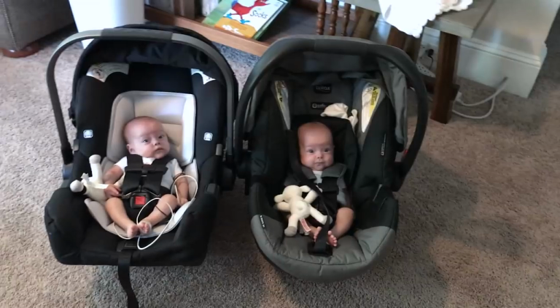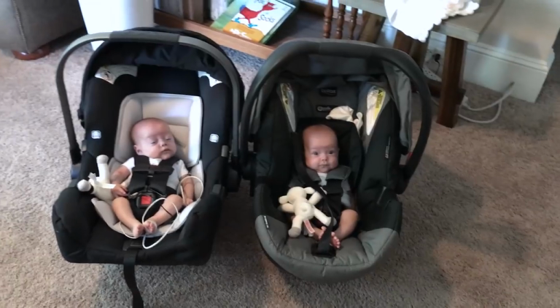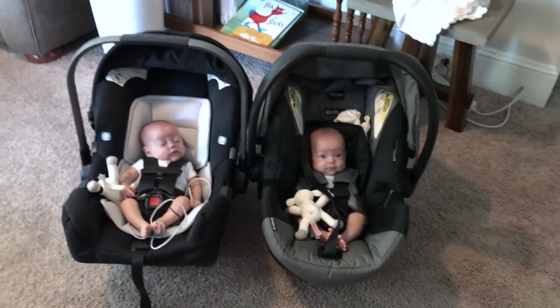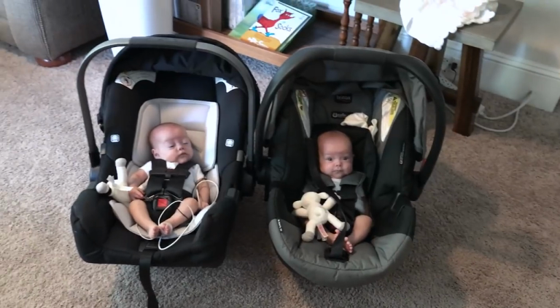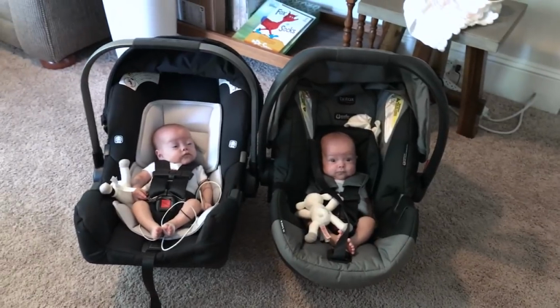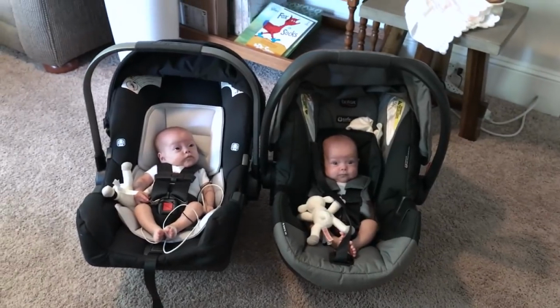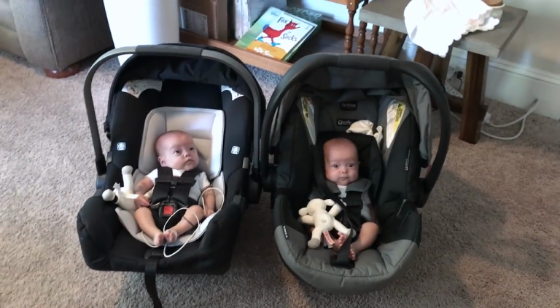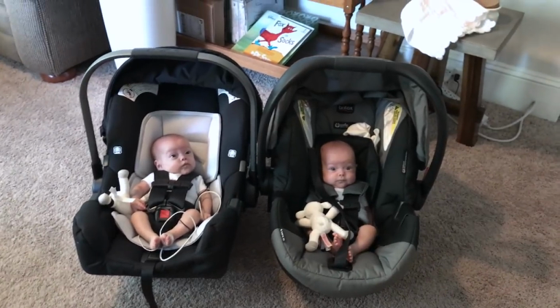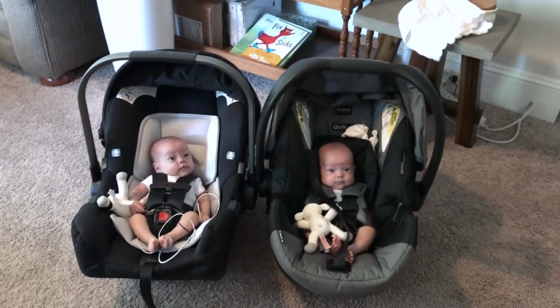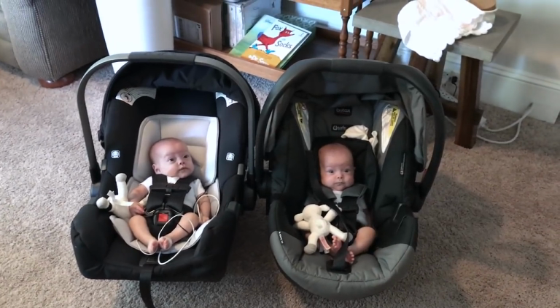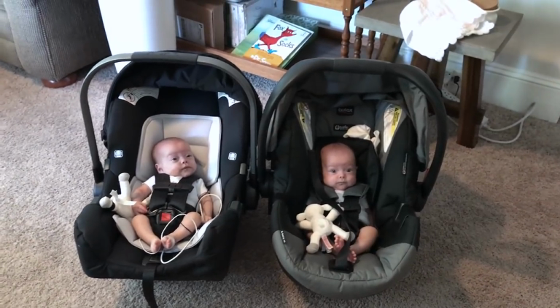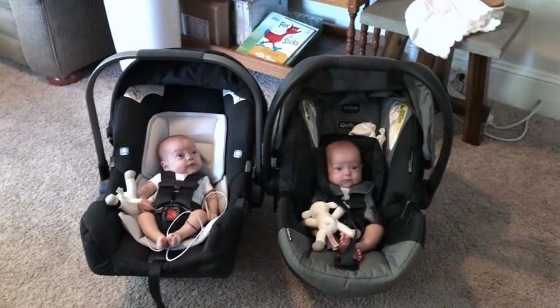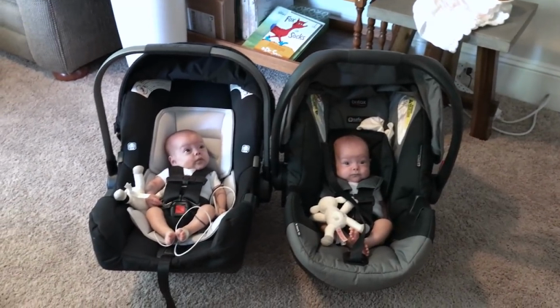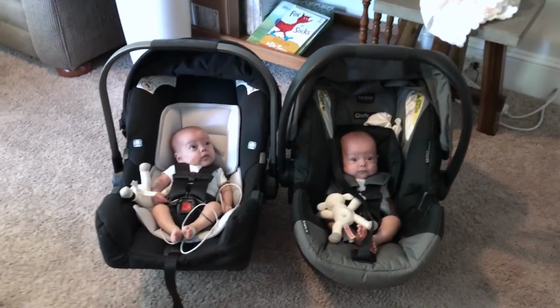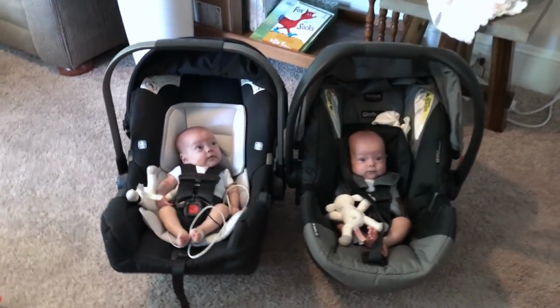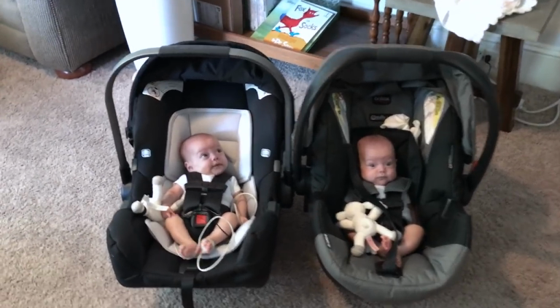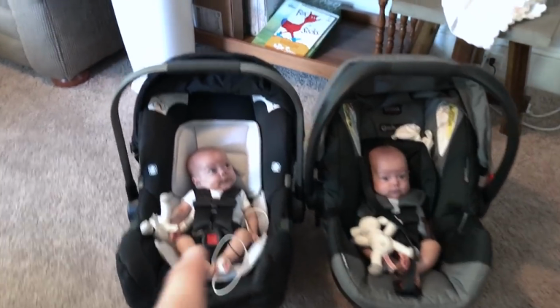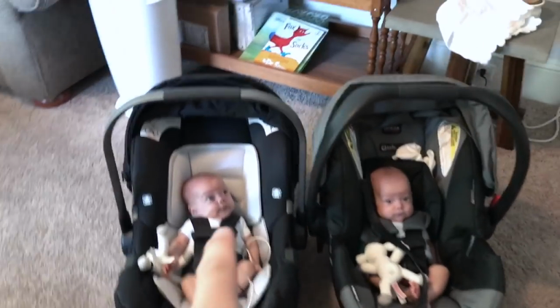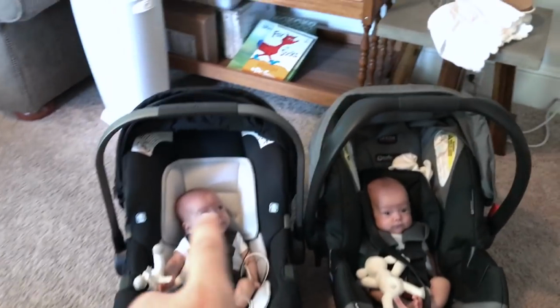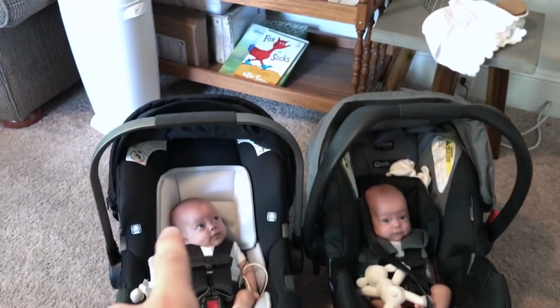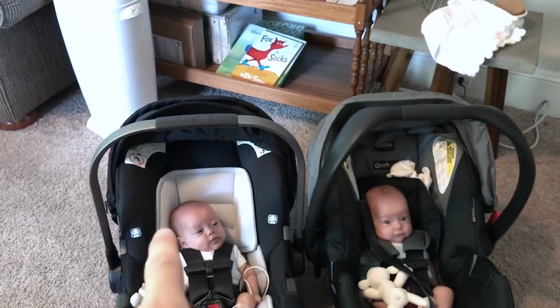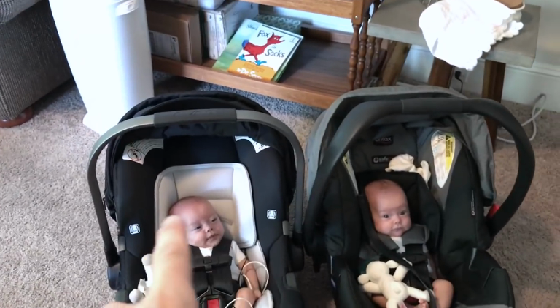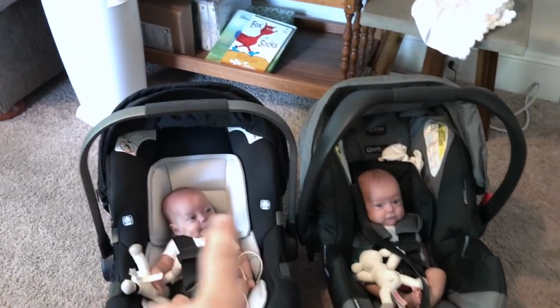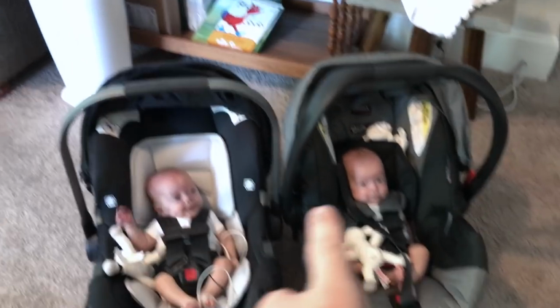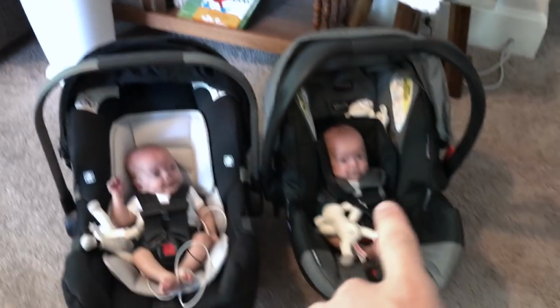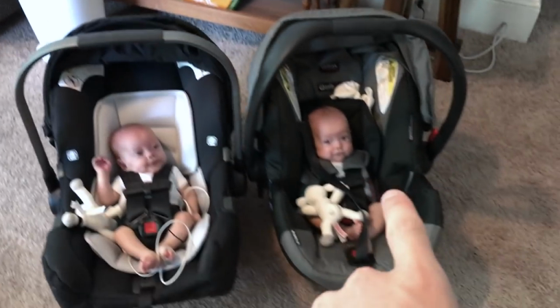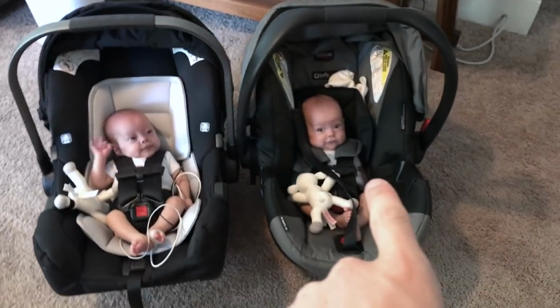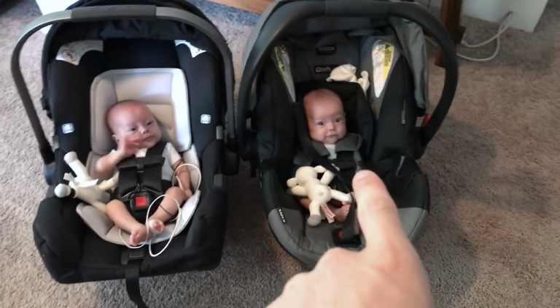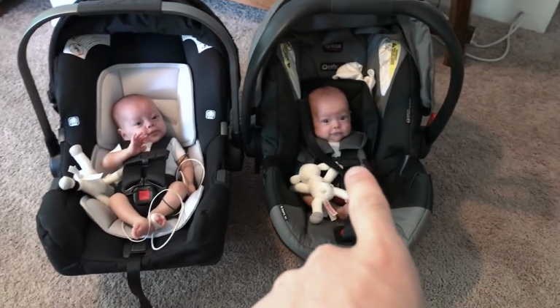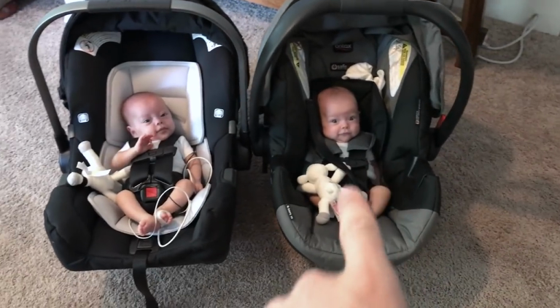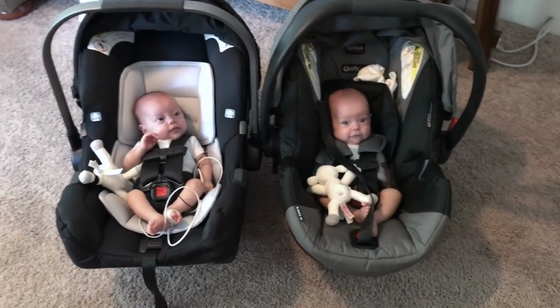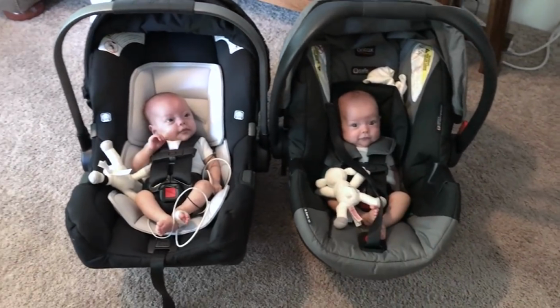So you have the Nuna versus the Britax. This one's the Nuna, this is the Britax.